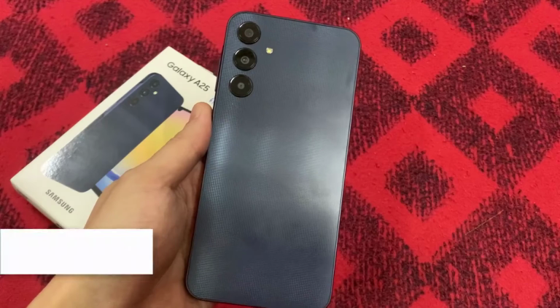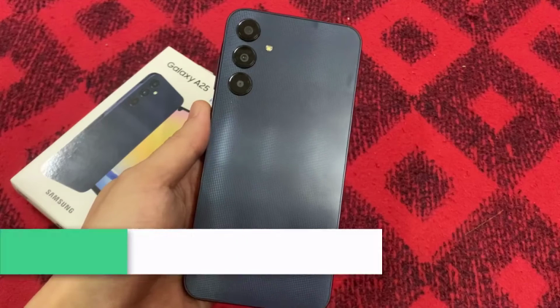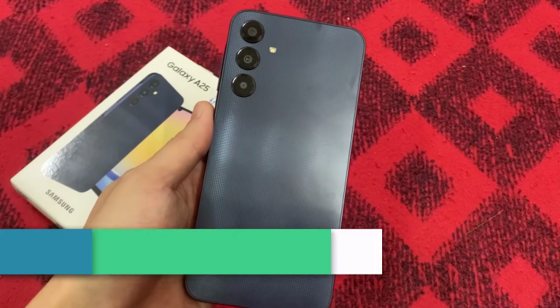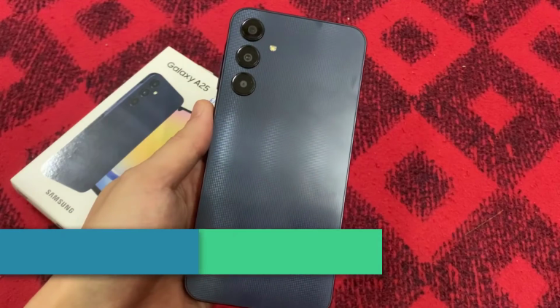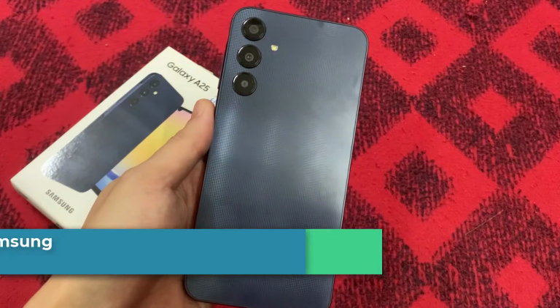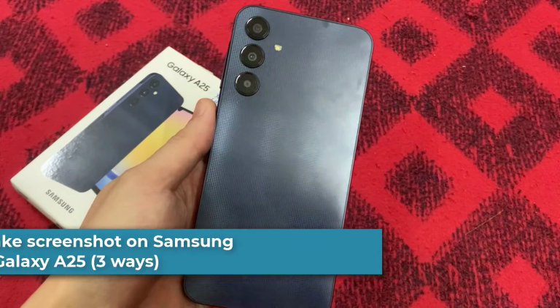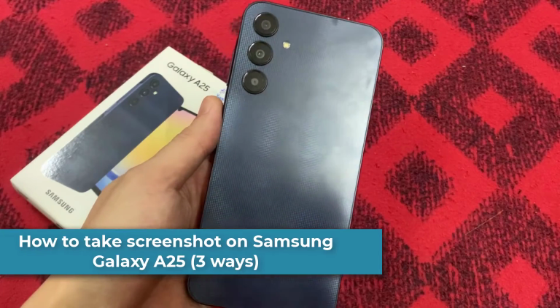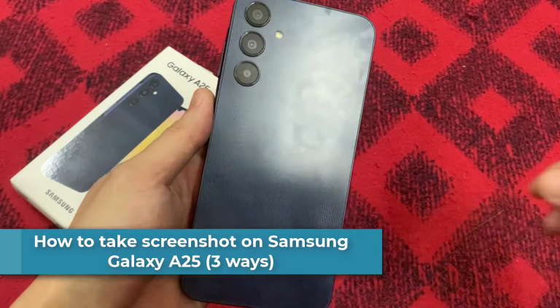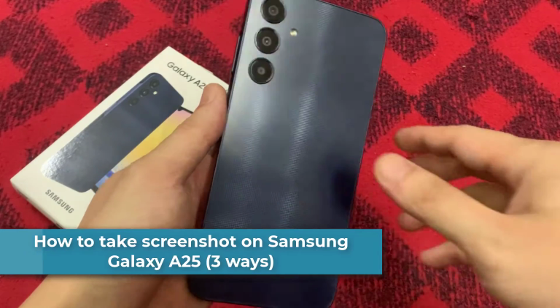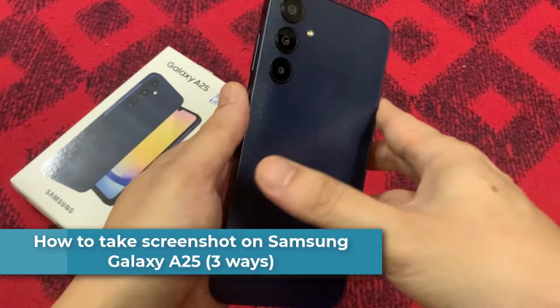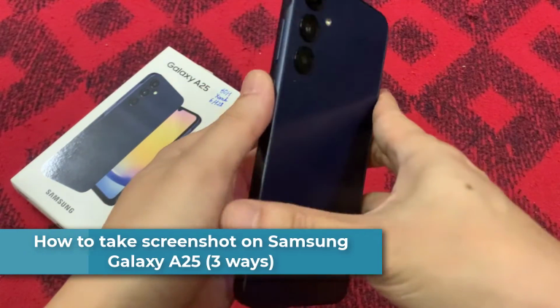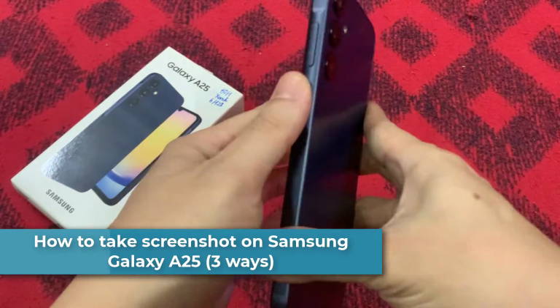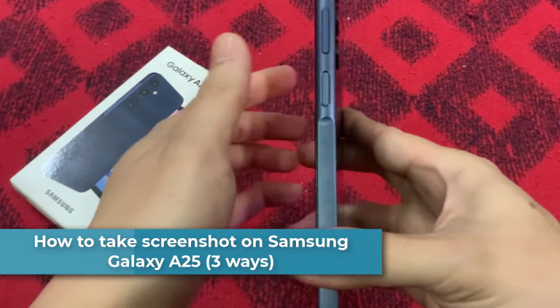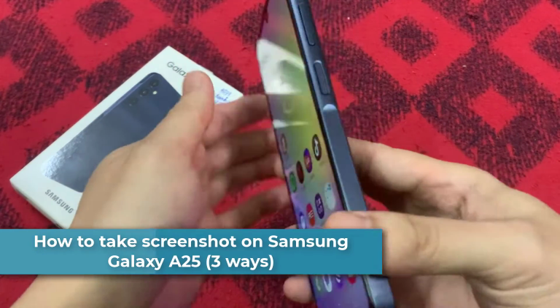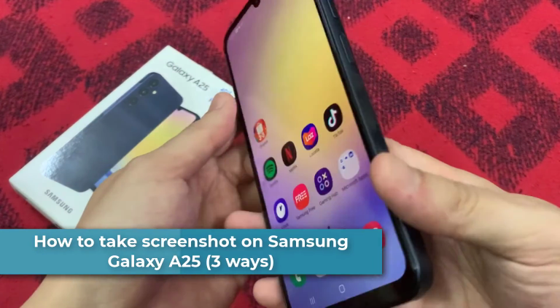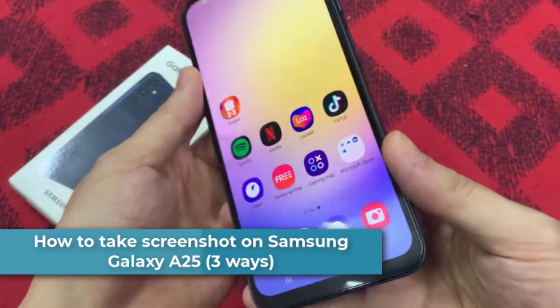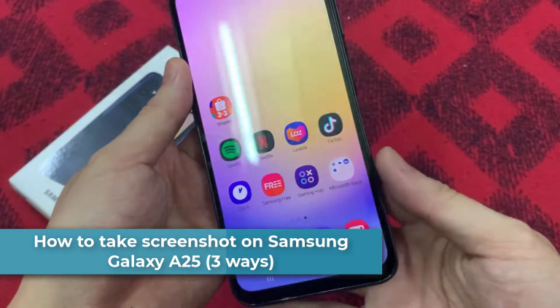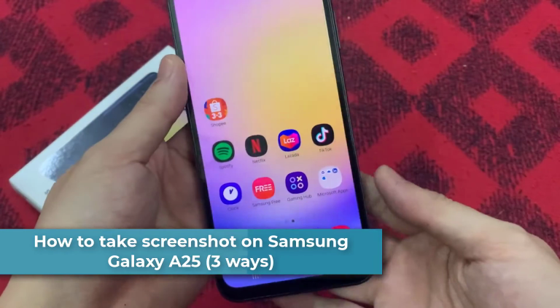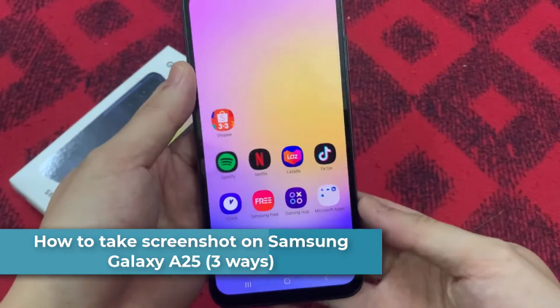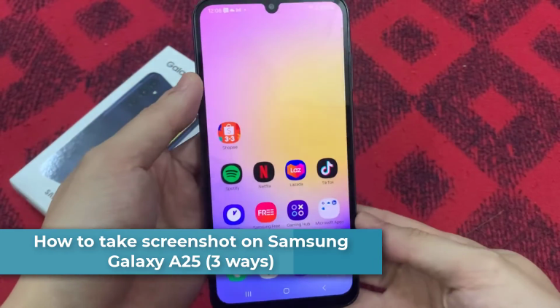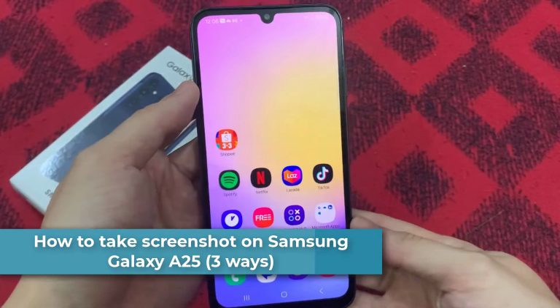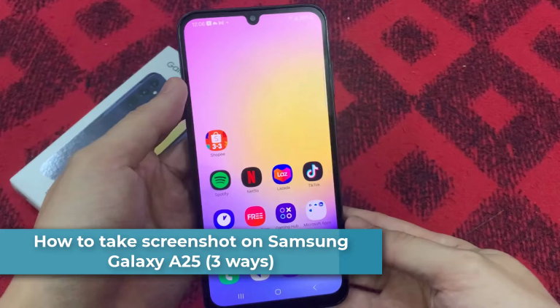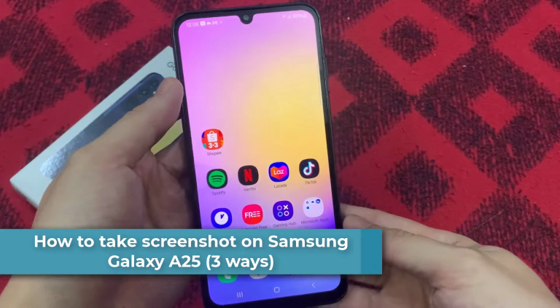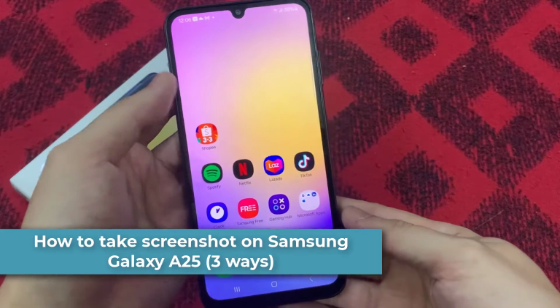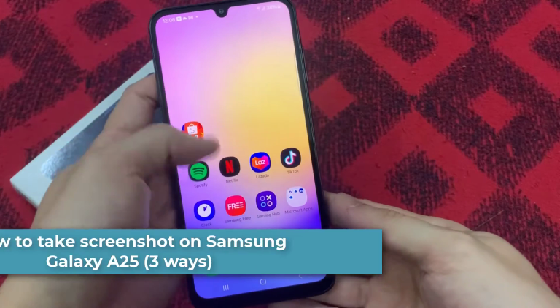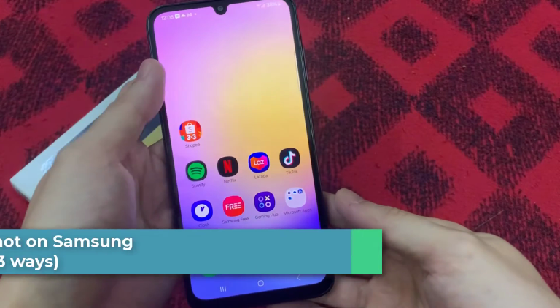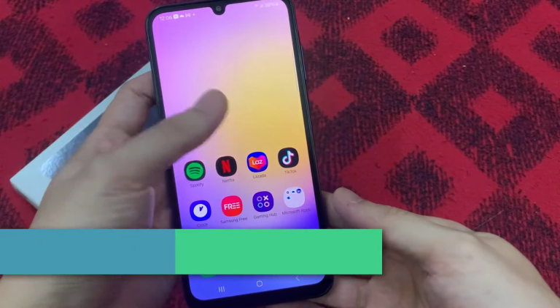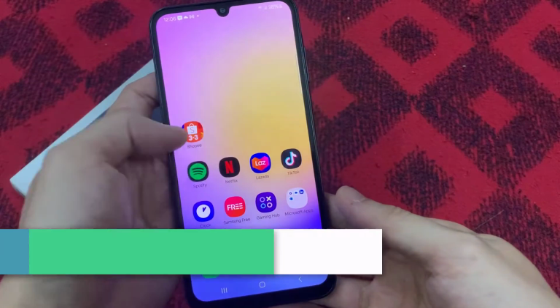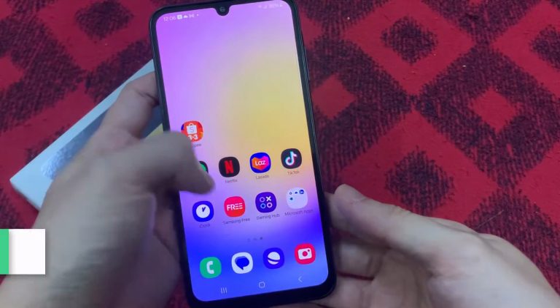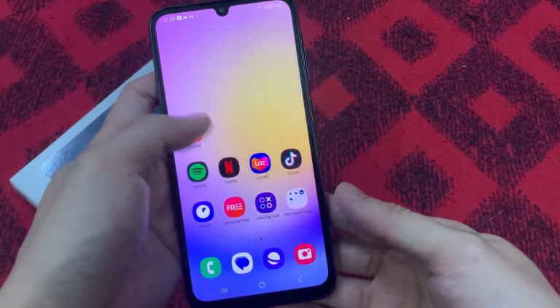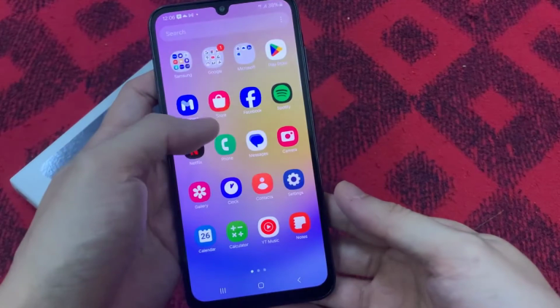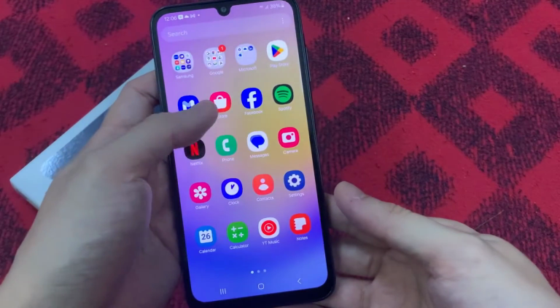Hi everyone. In this video, I will show you how to take screenshots on Samsung Galaxy A25 in a few different ways.